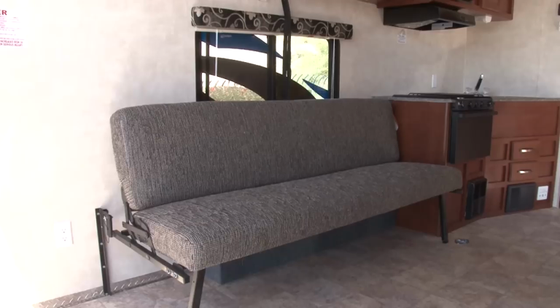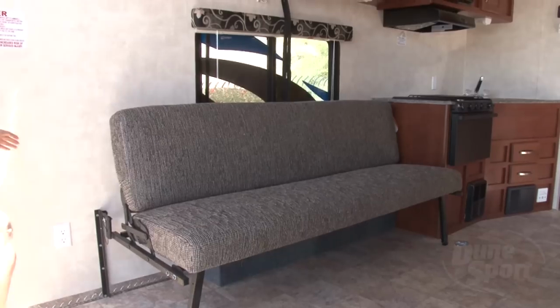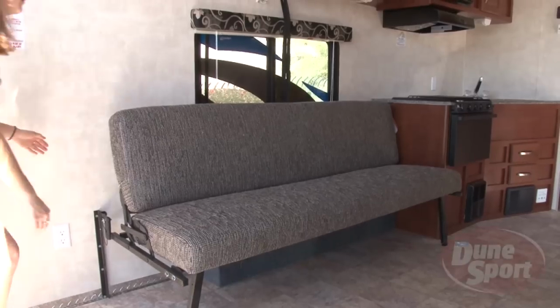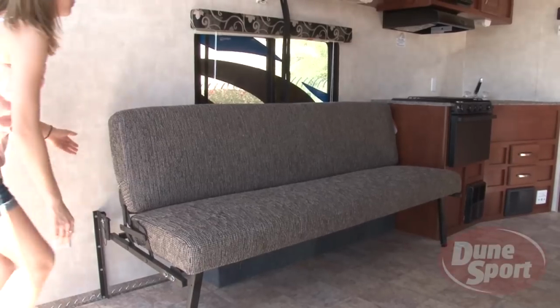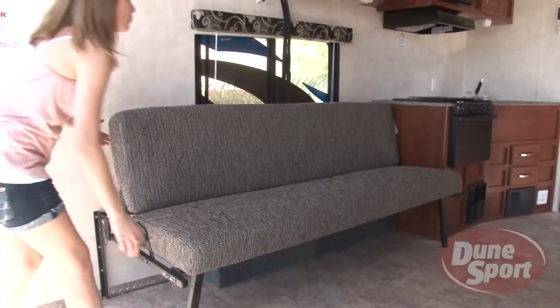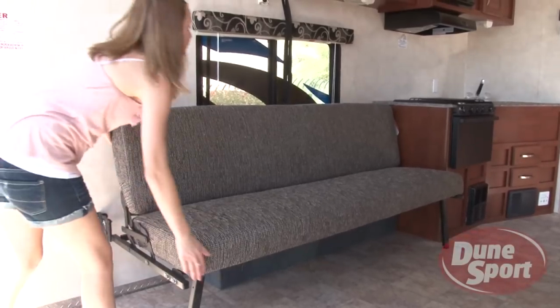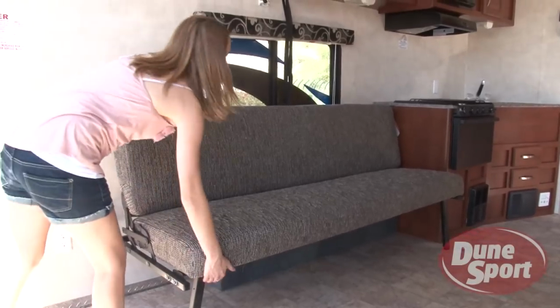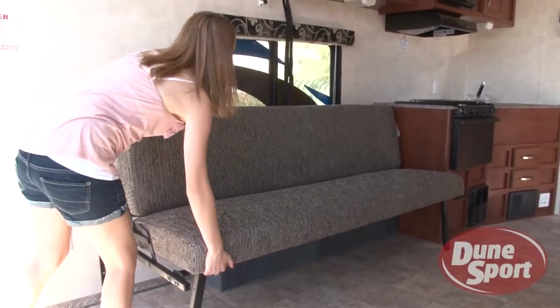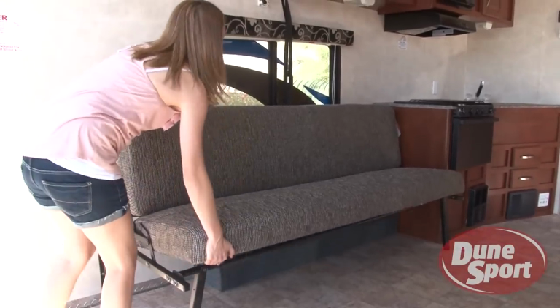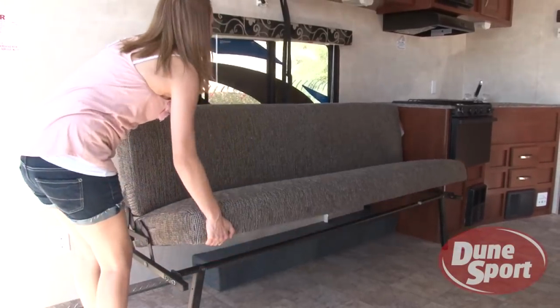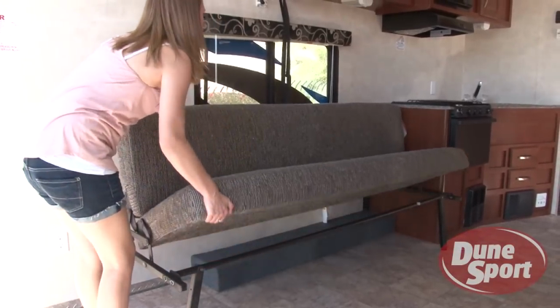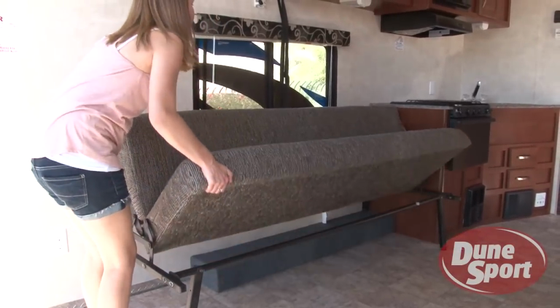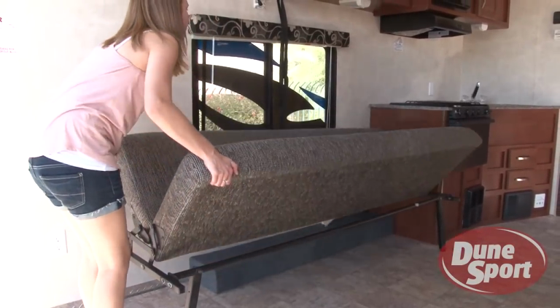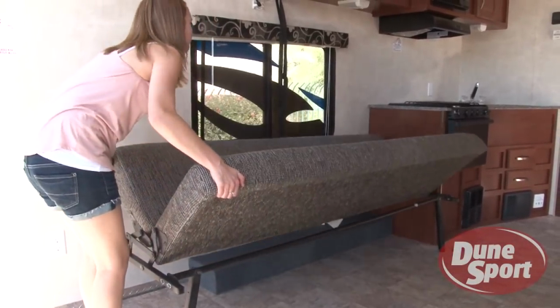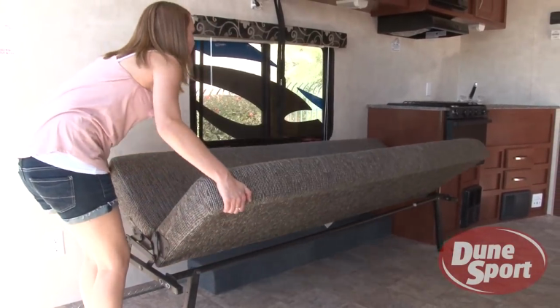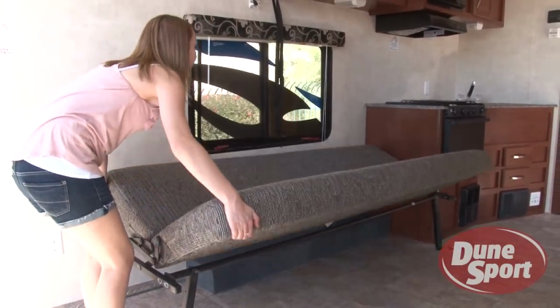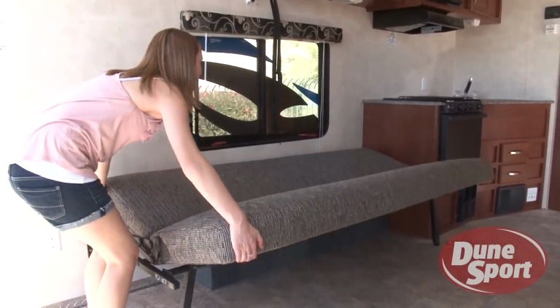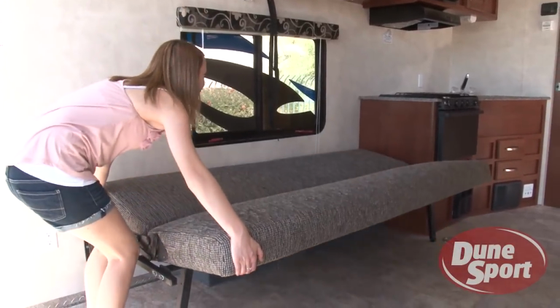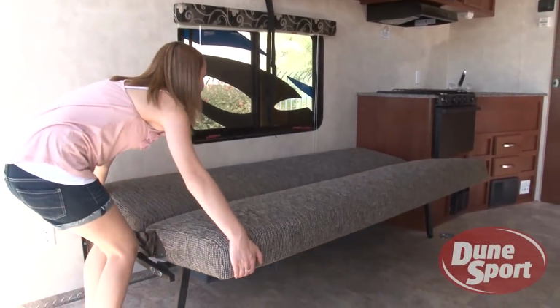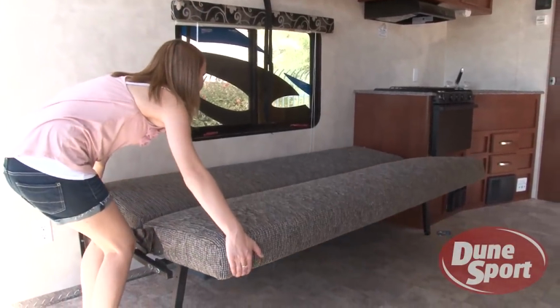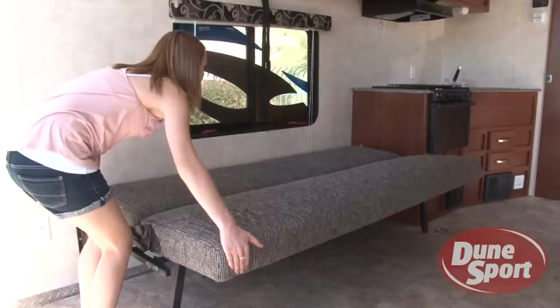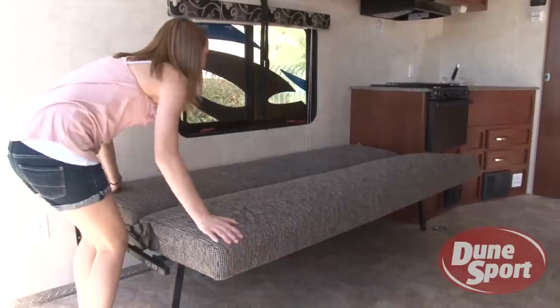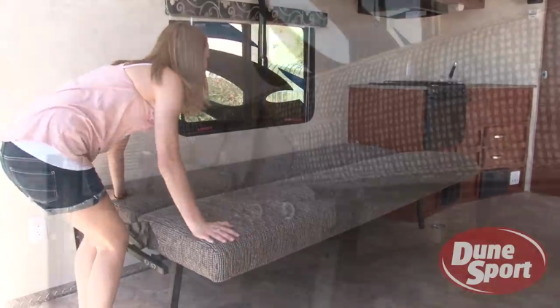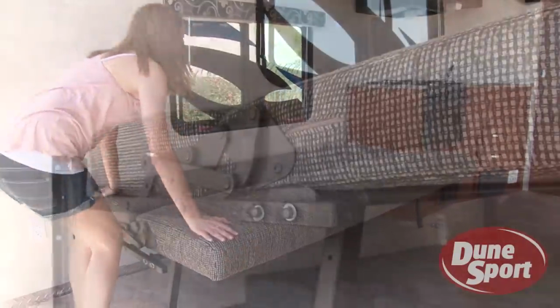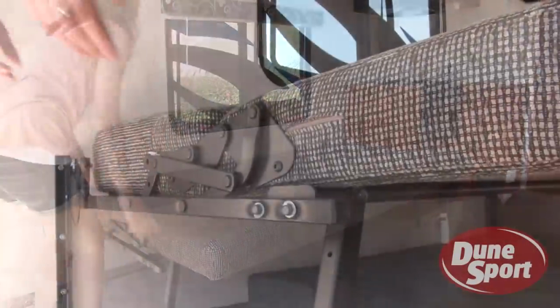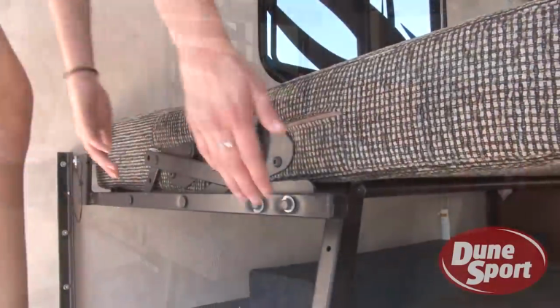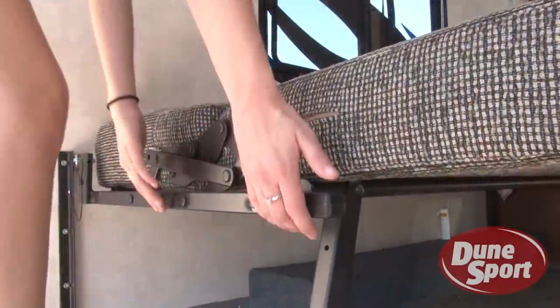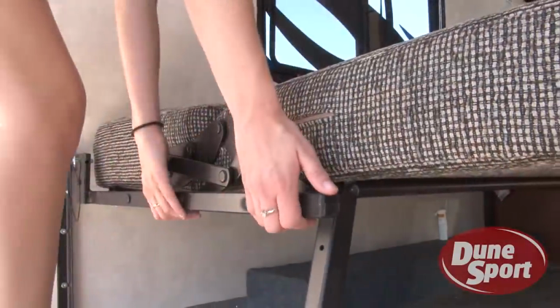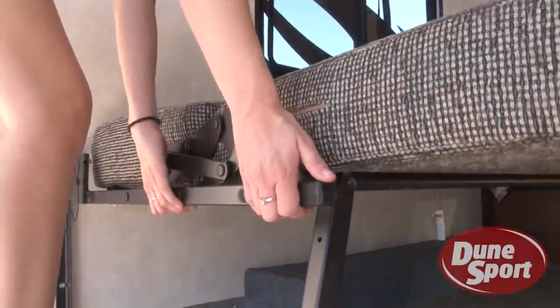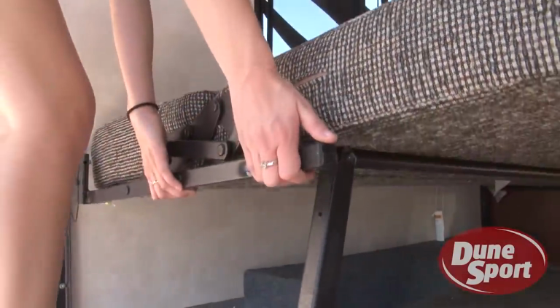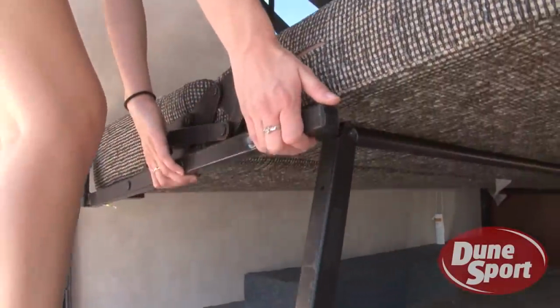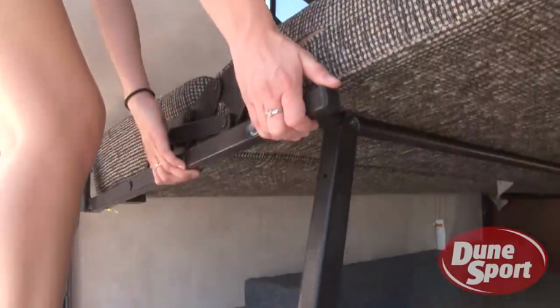By lifting the seat and then pushing downward on both sections, the jackknife sofa is easily converted into a bed.